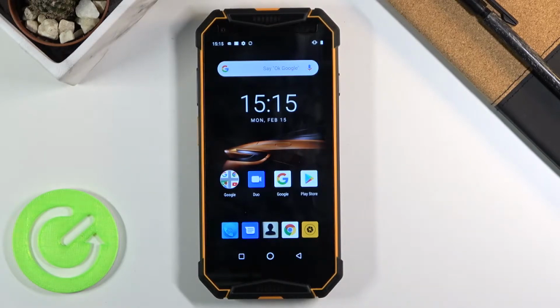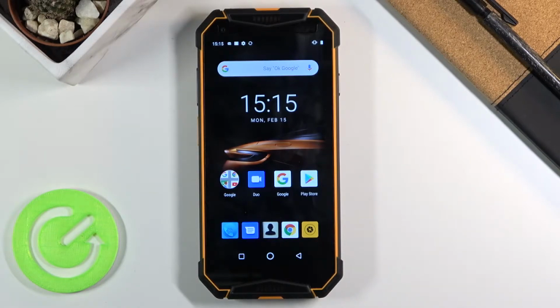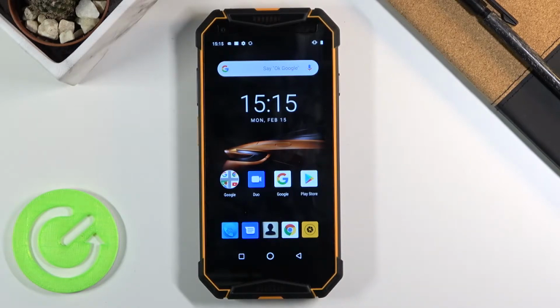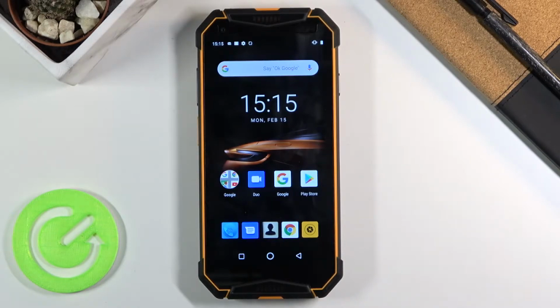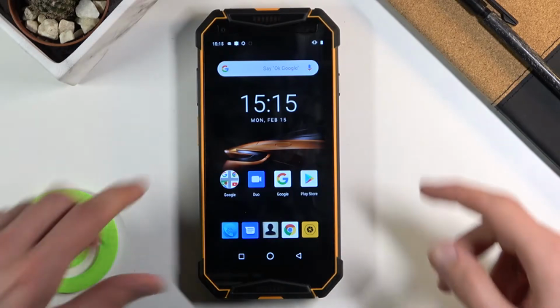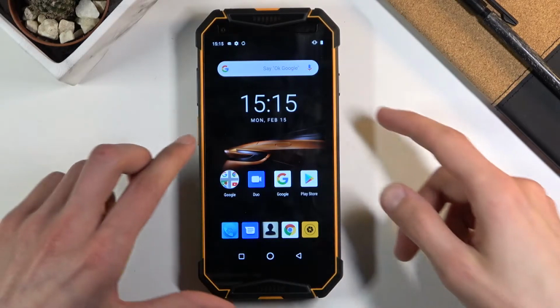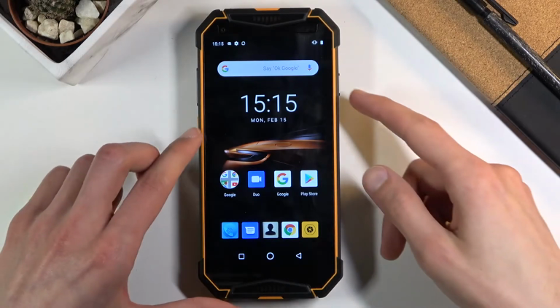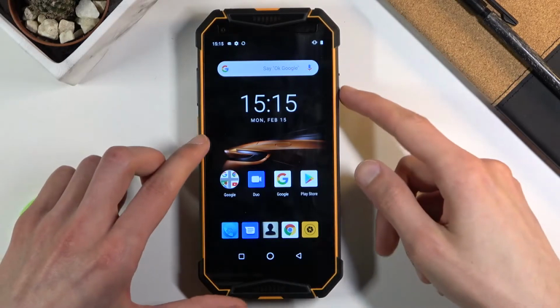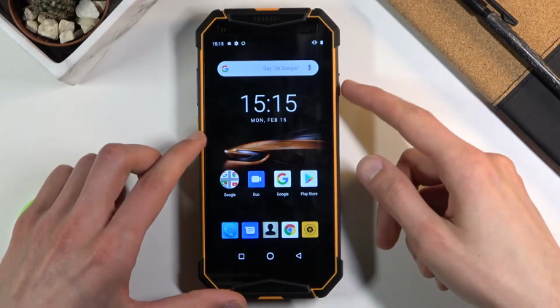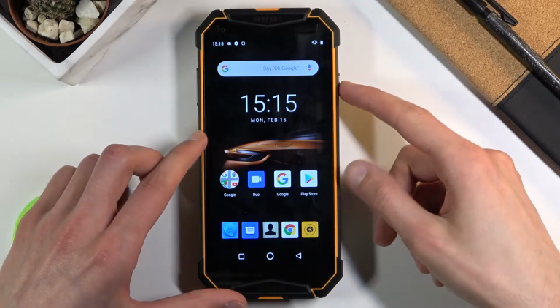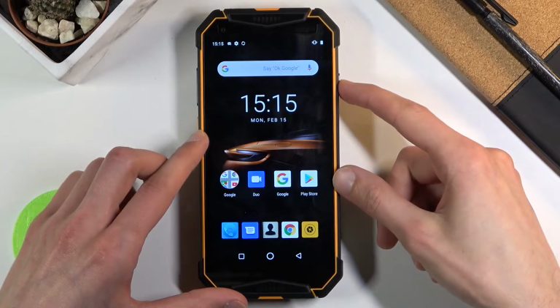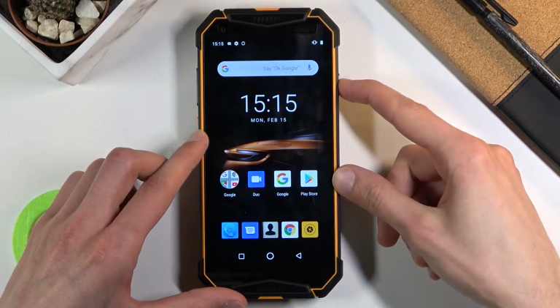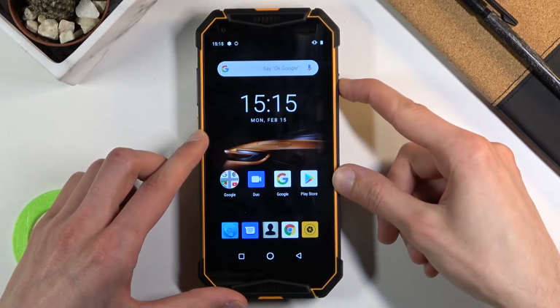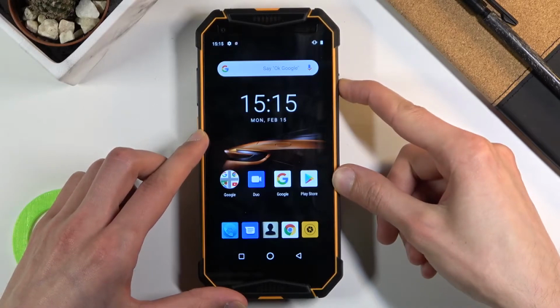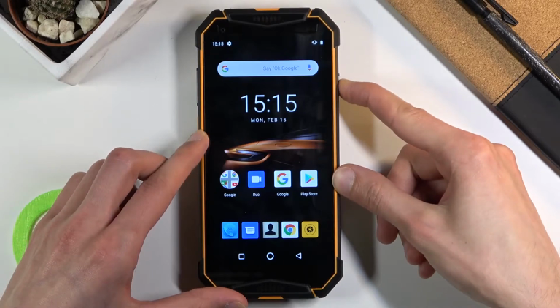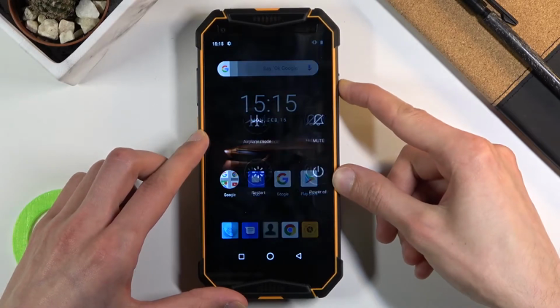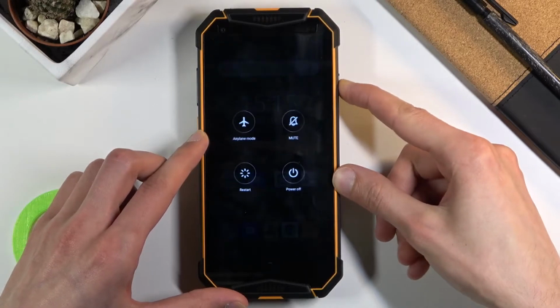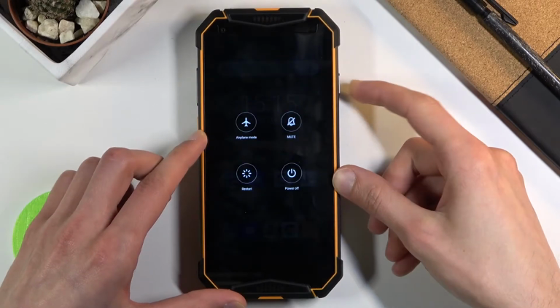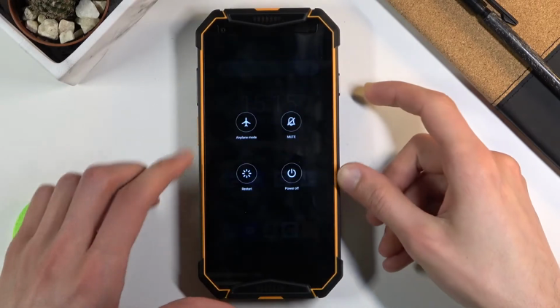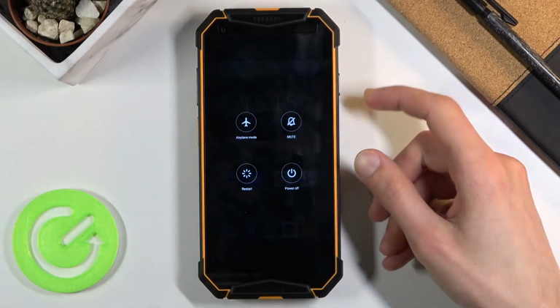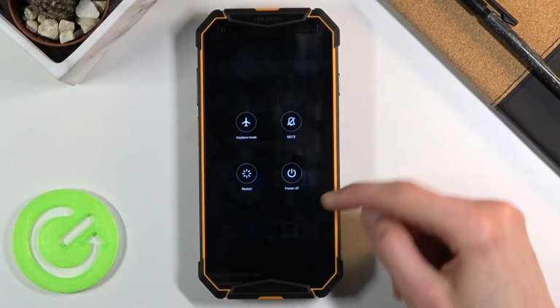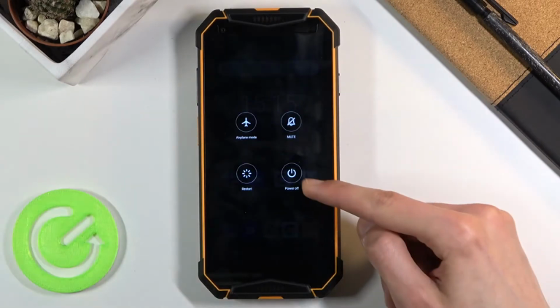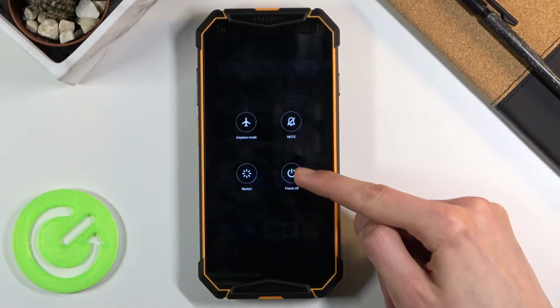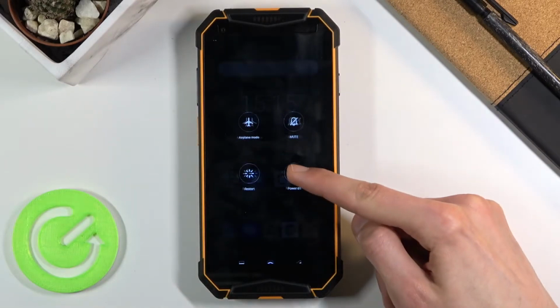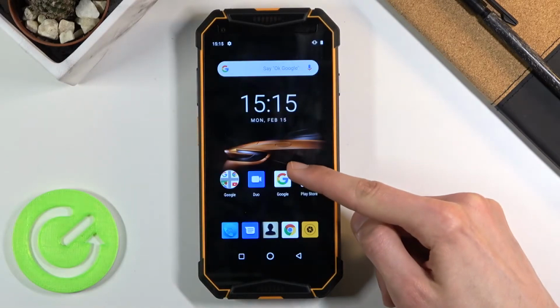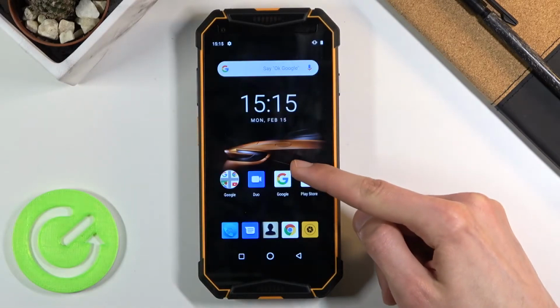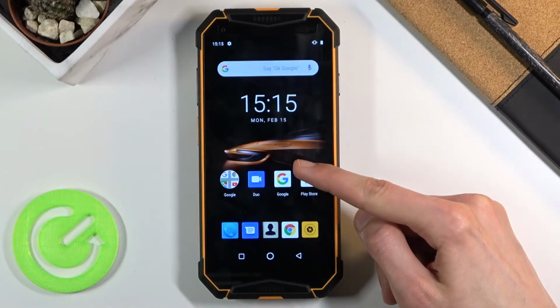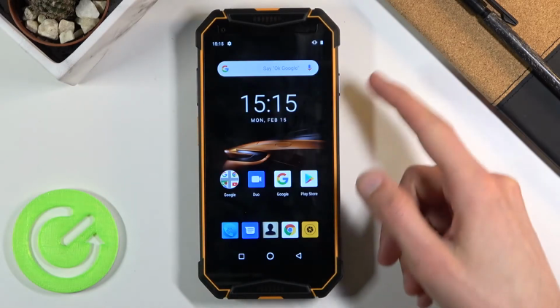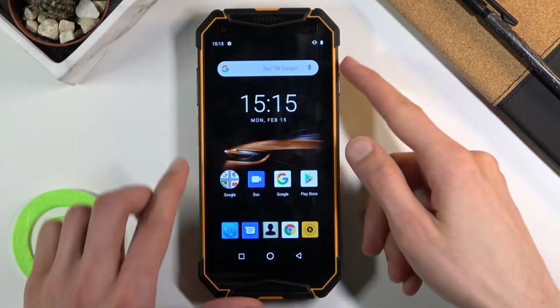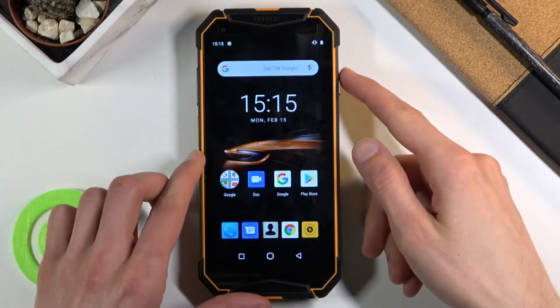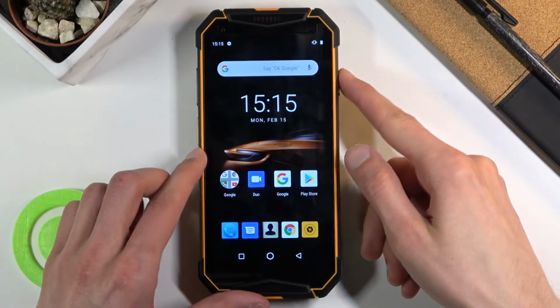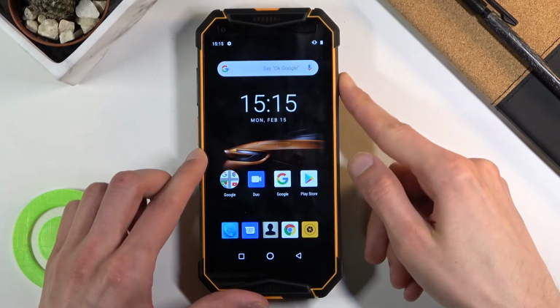When you get started you want to hold the power key, and from there select power off.